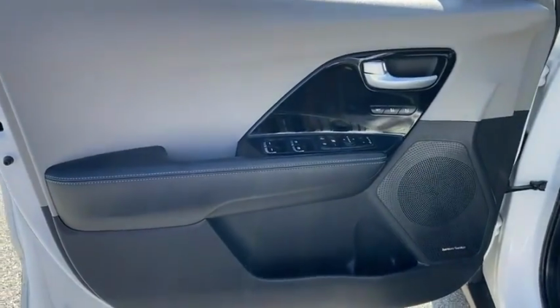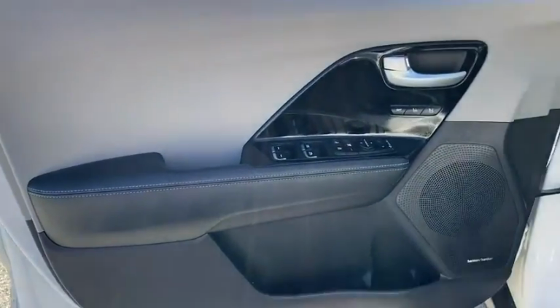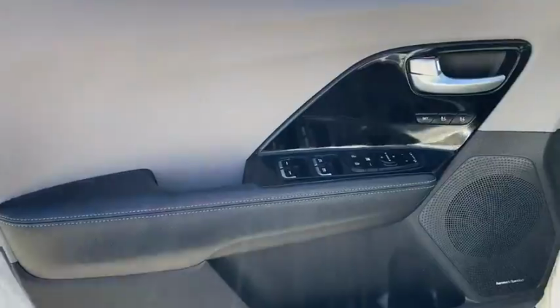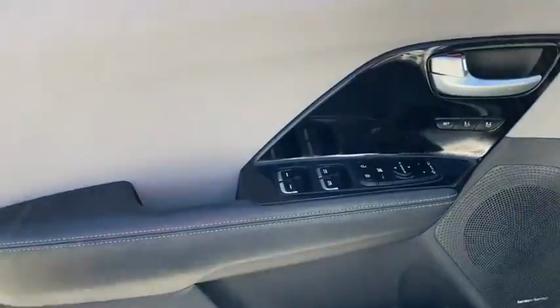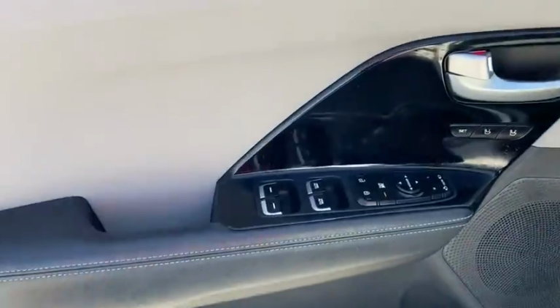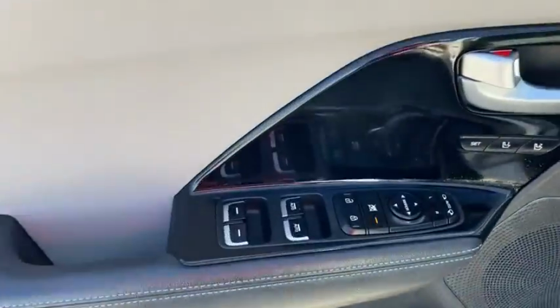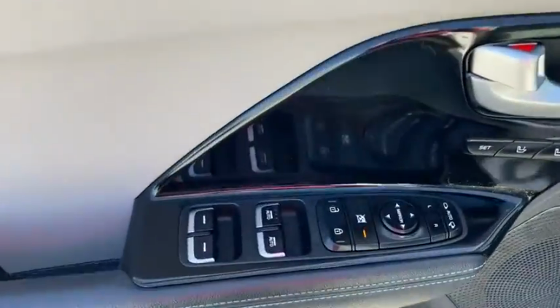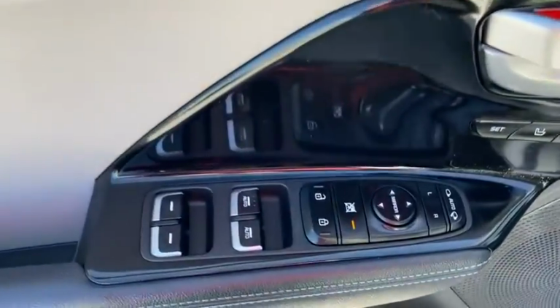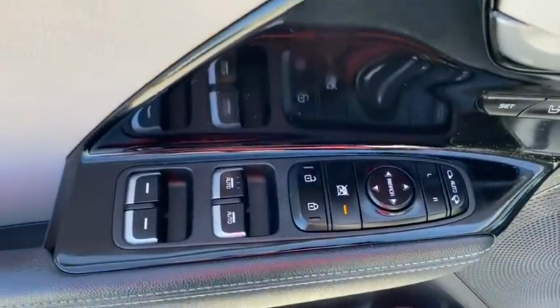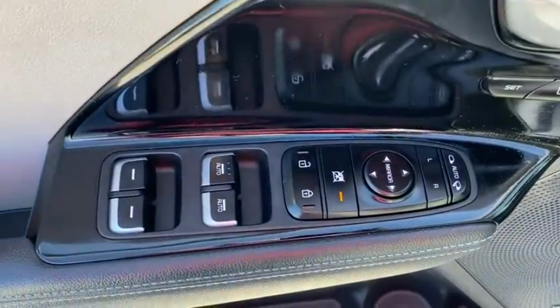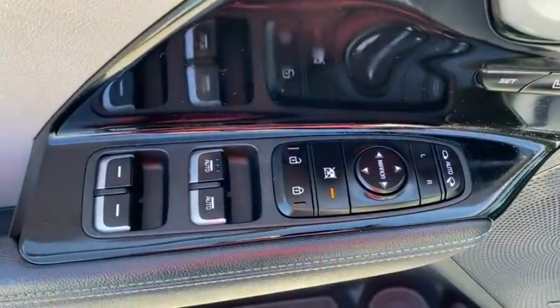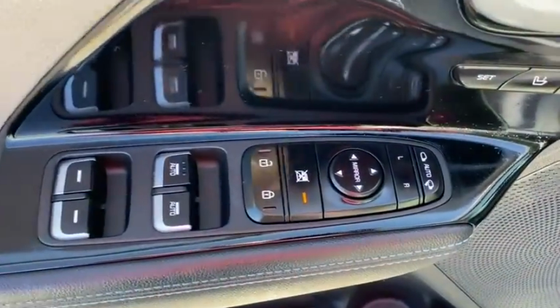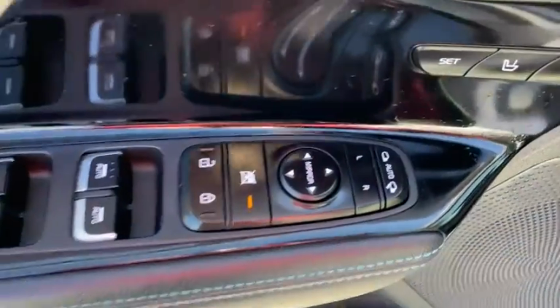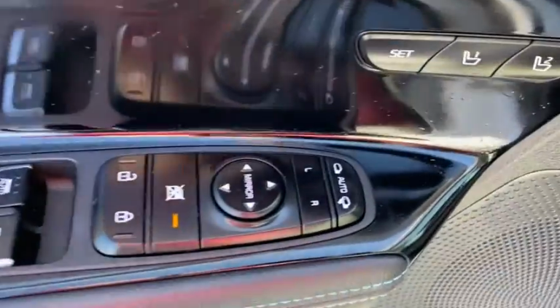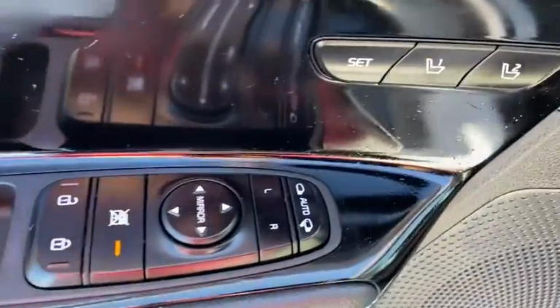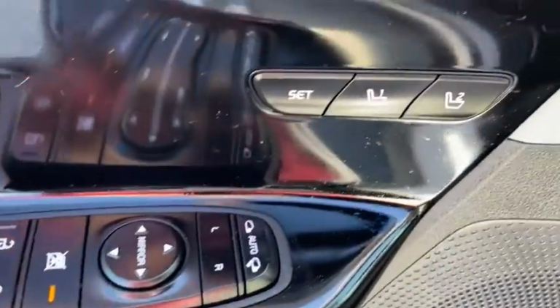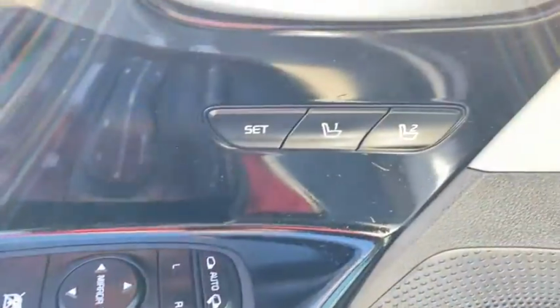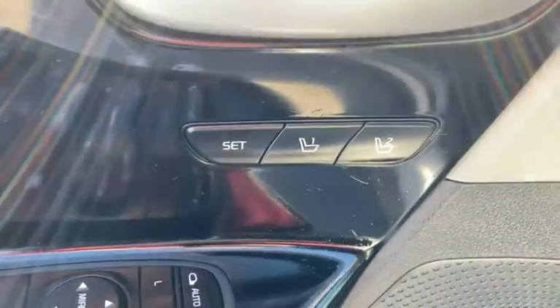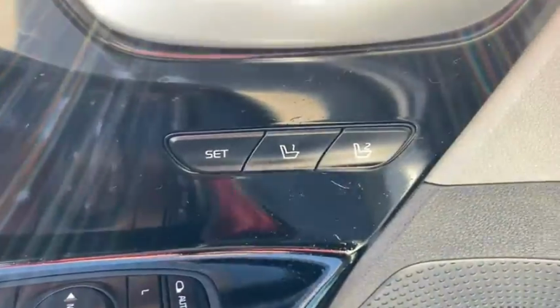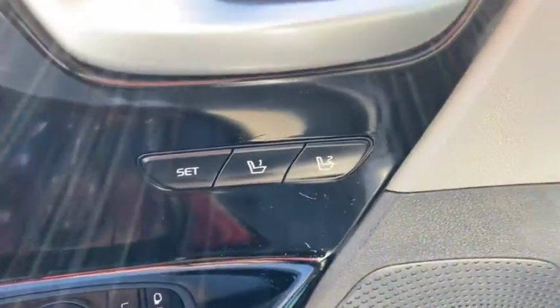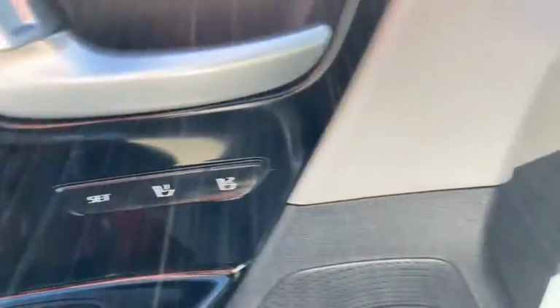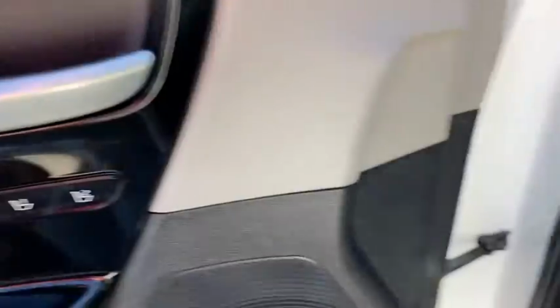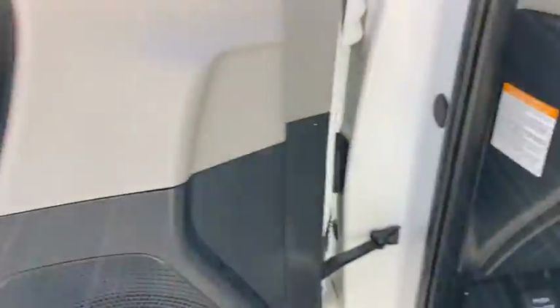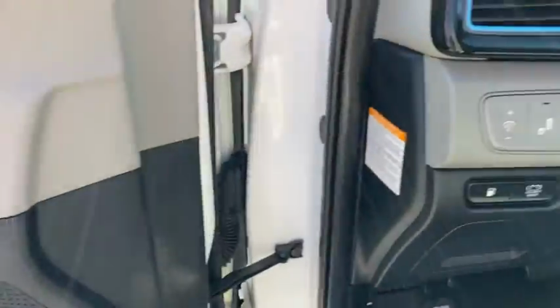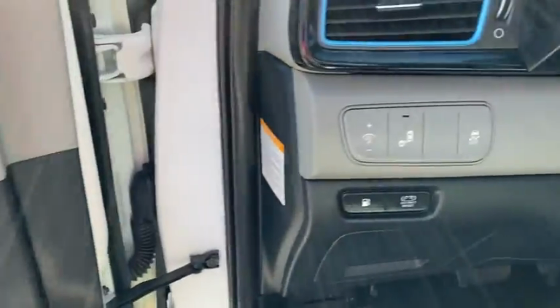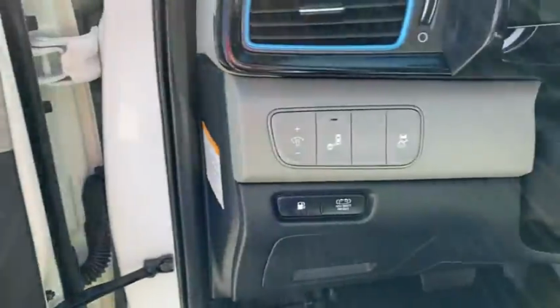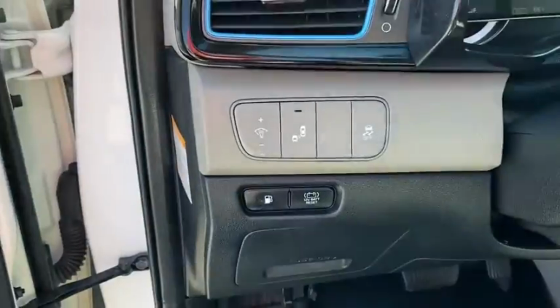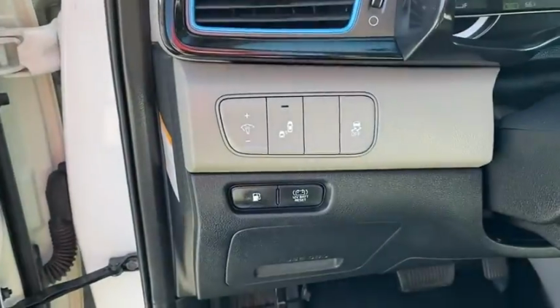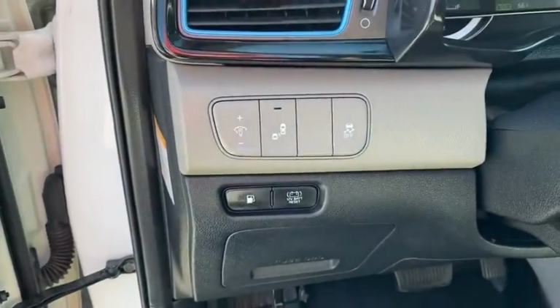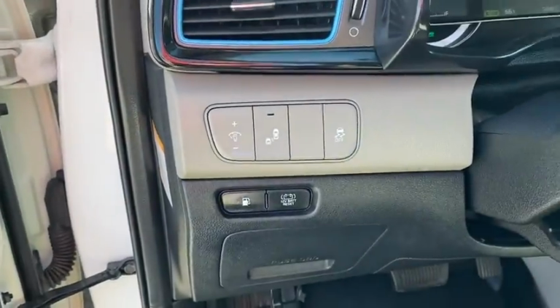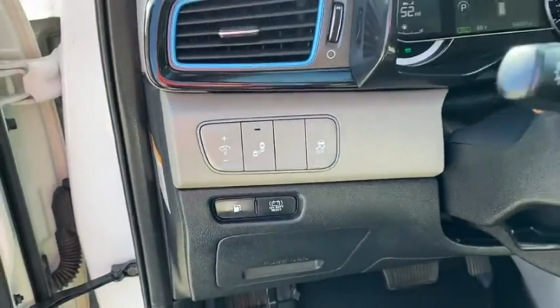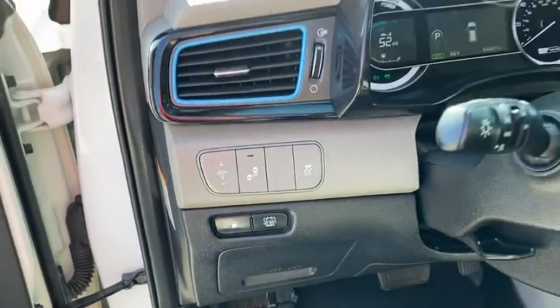This vehicle has less than 55,000 miles. Here are some of this vehicle's great options: backup camera,